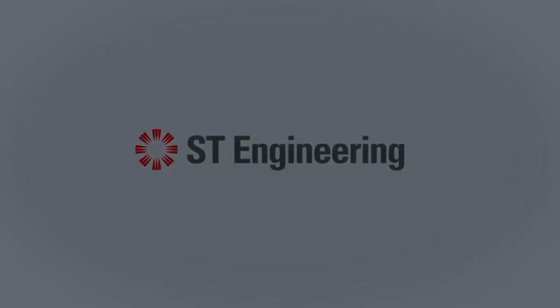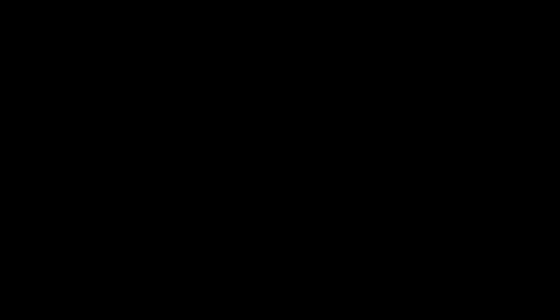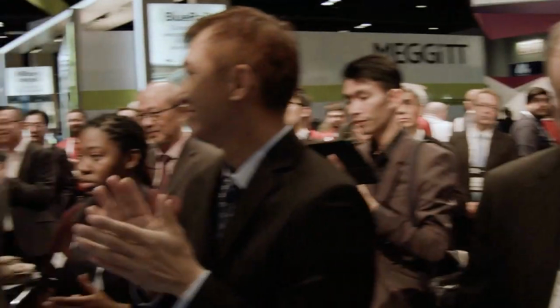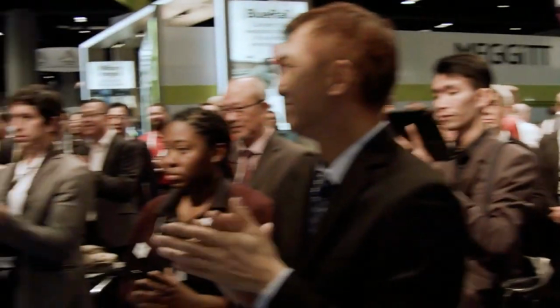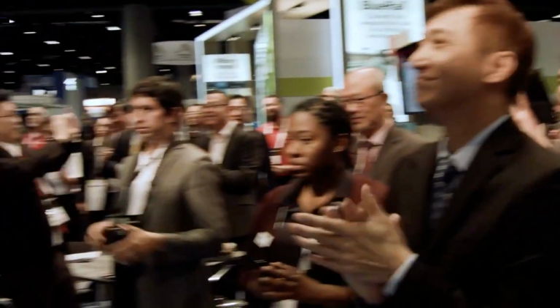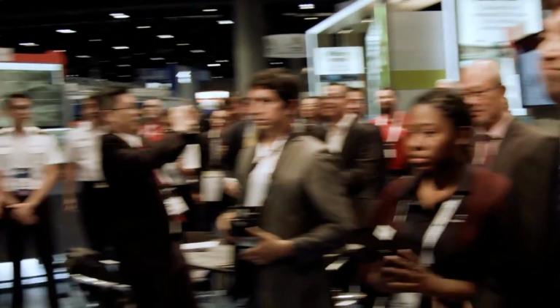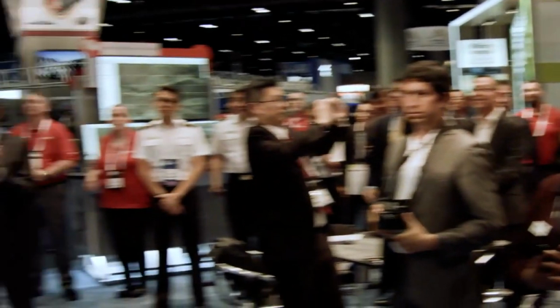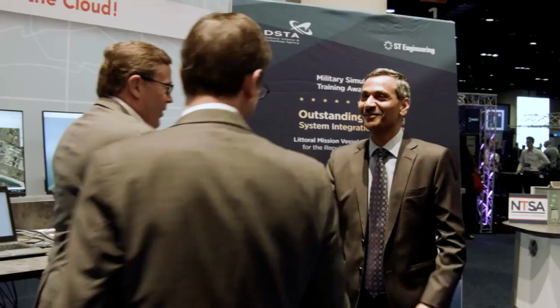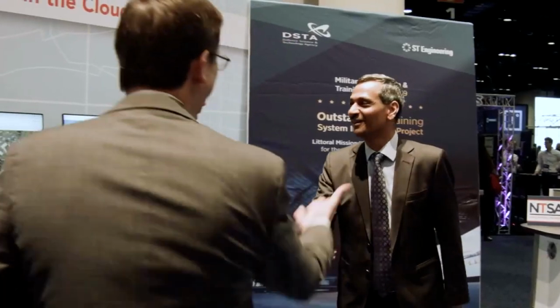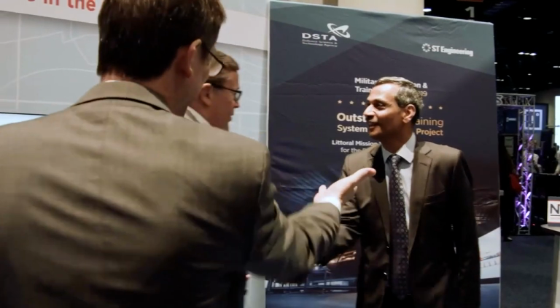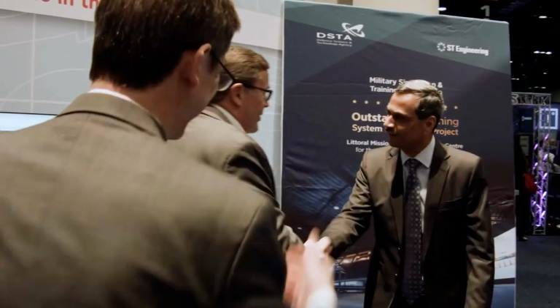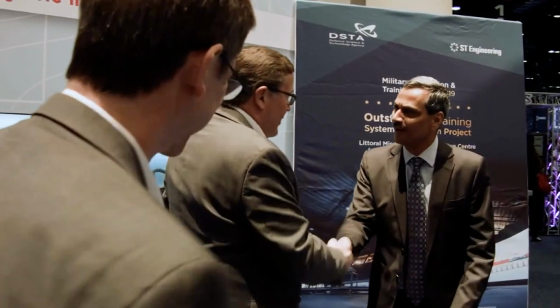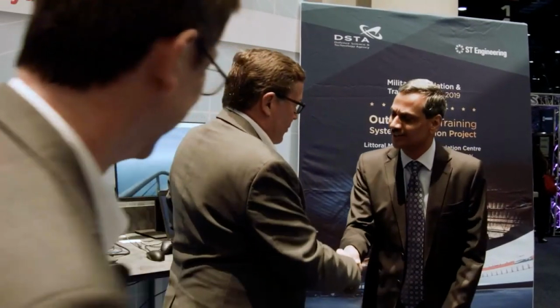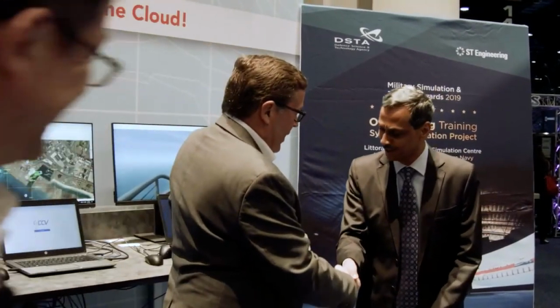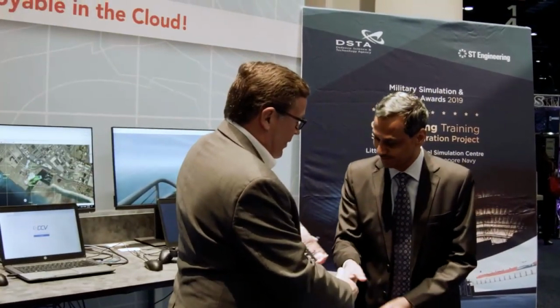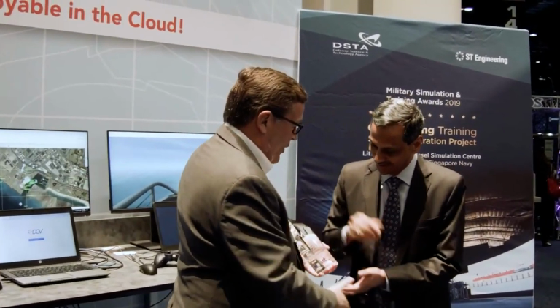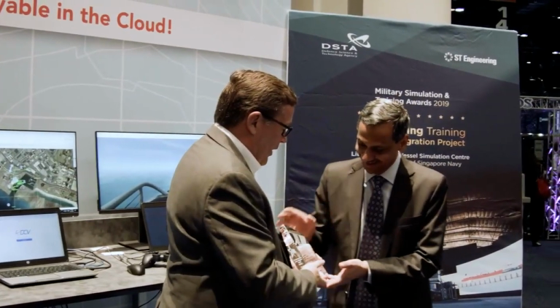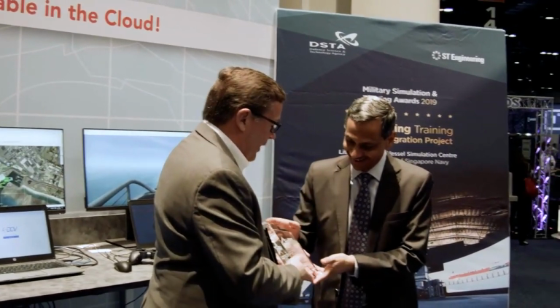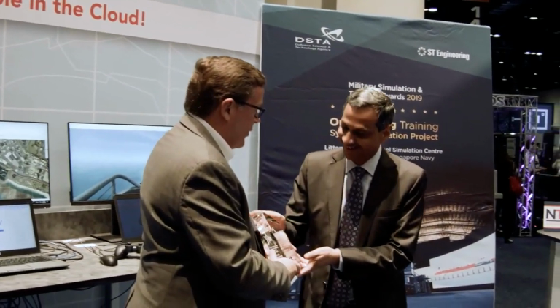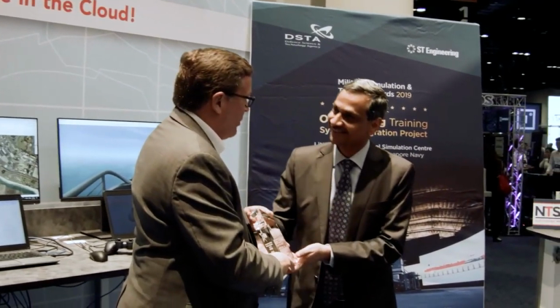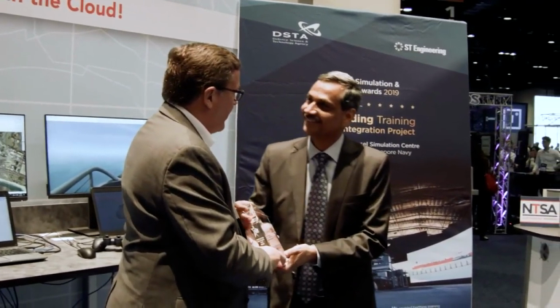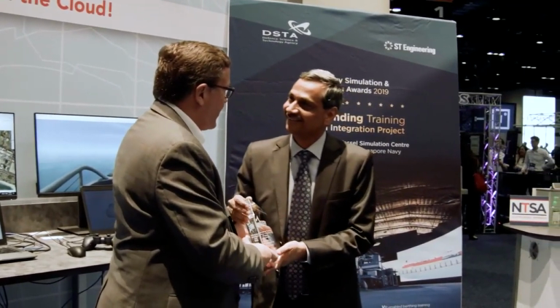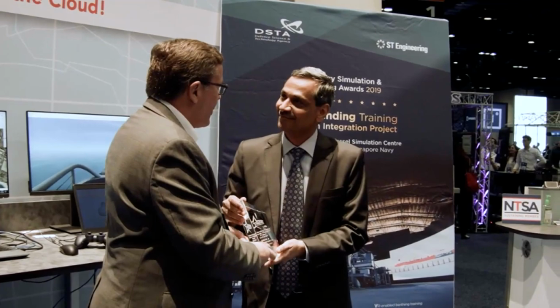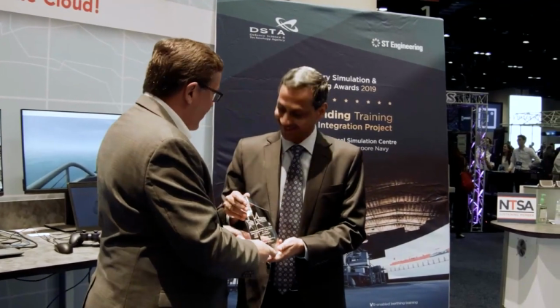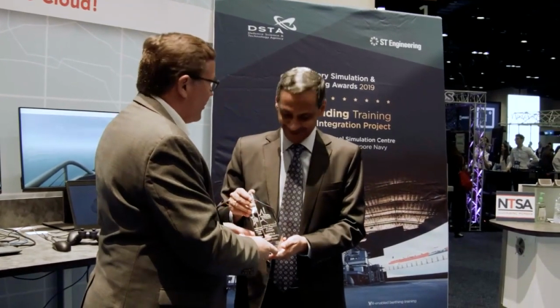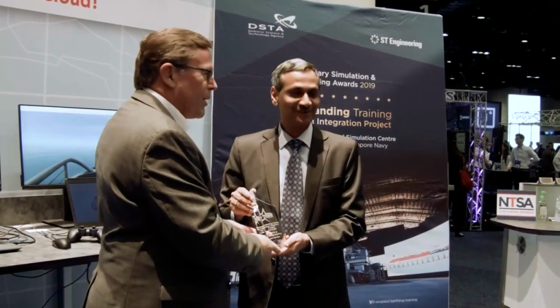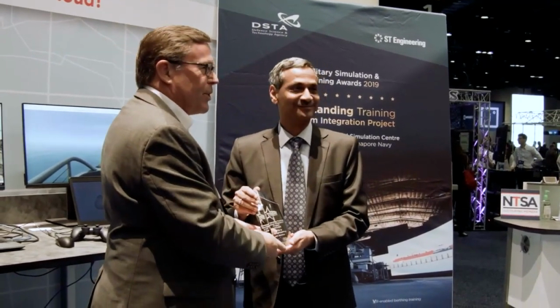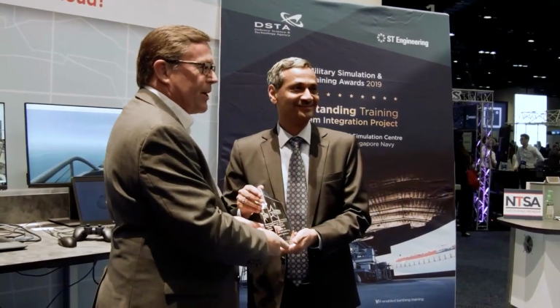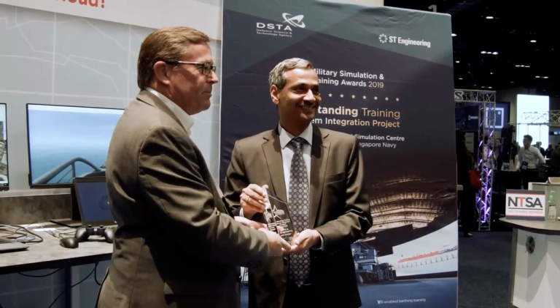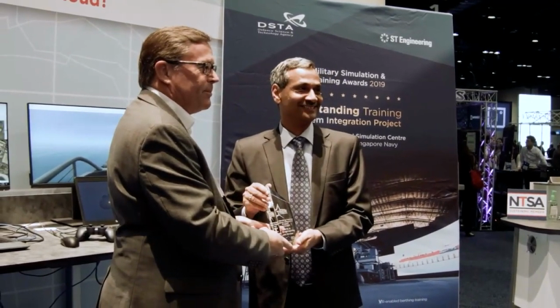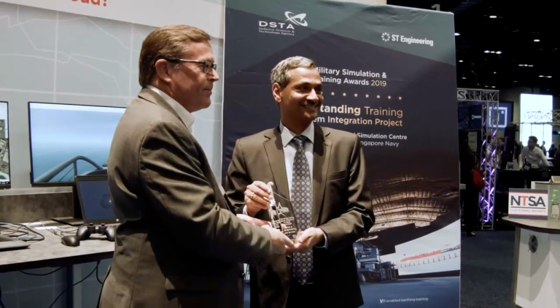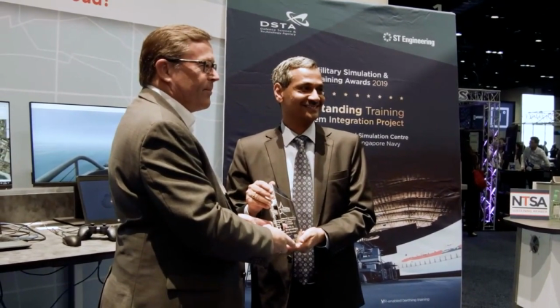Here to accept the award is Mr. Ravinder Singh, president of ST Engineering Electronics, and Mr. Andy Smith of MS&T Magazine.